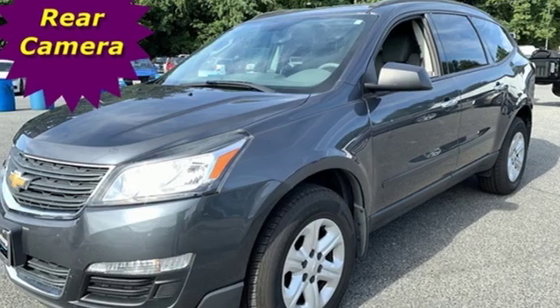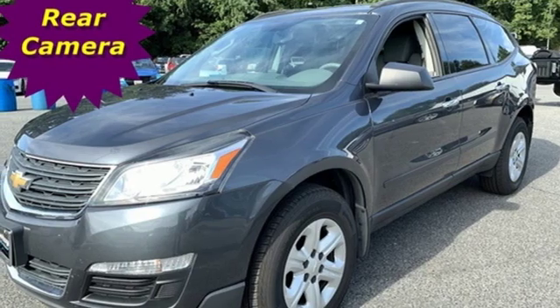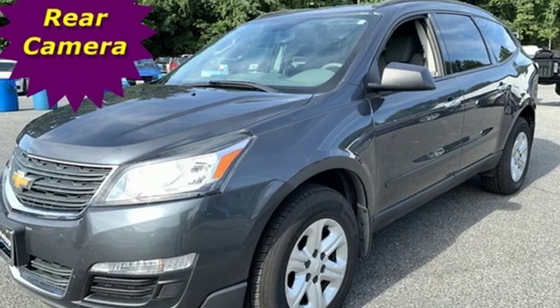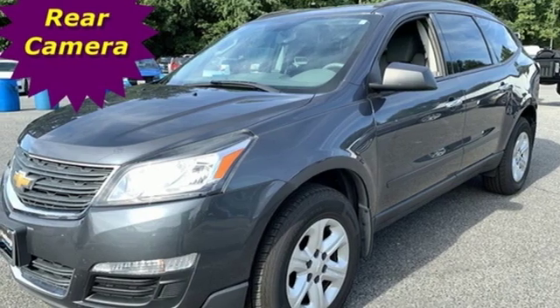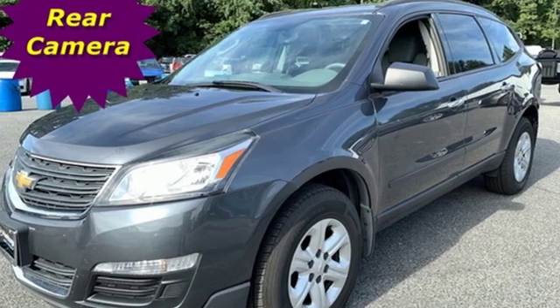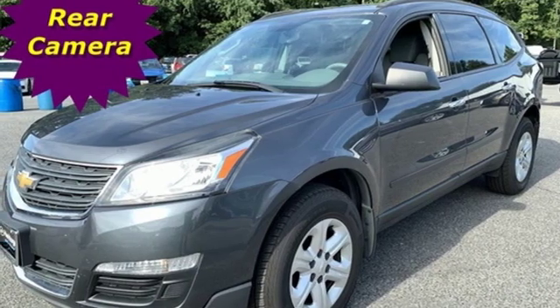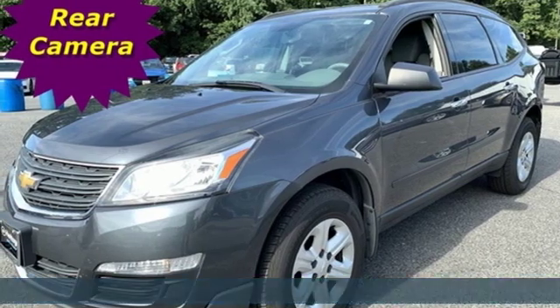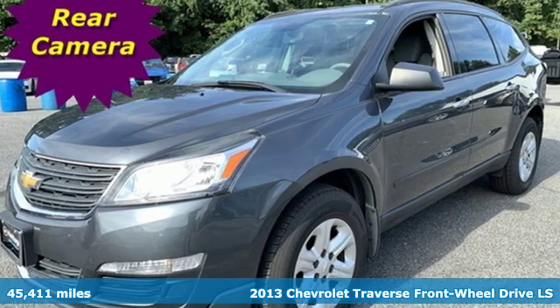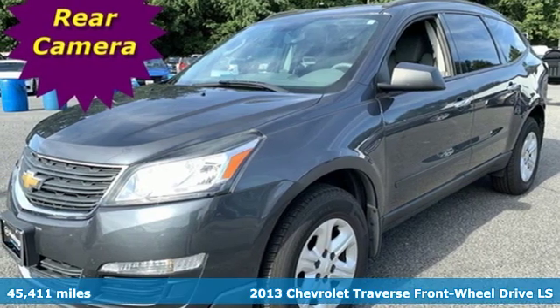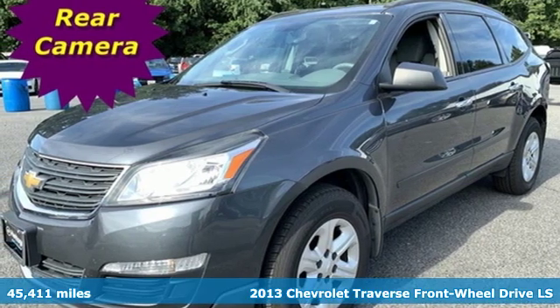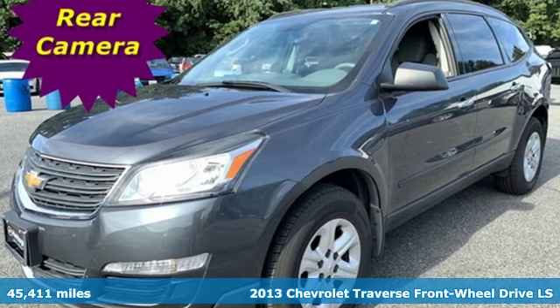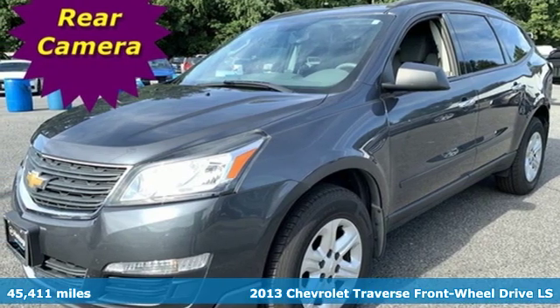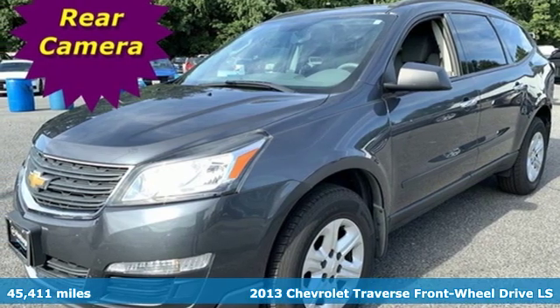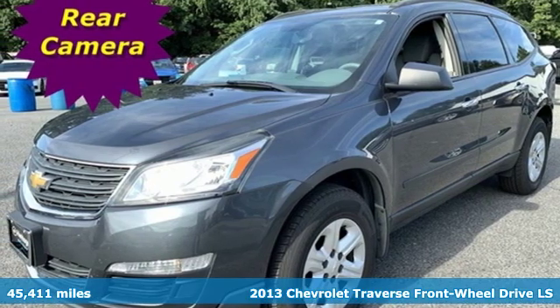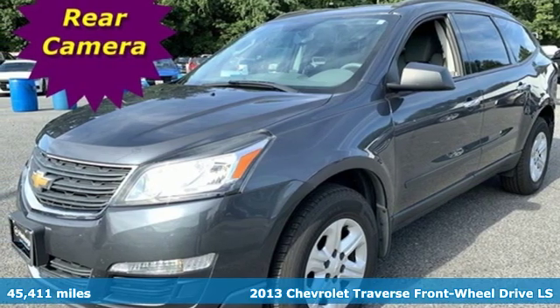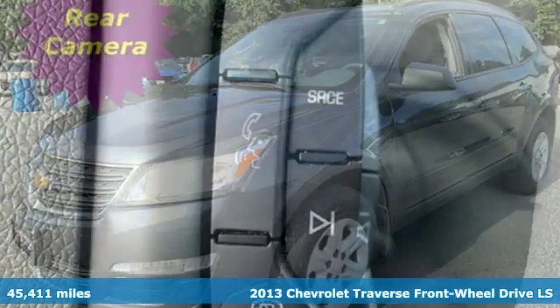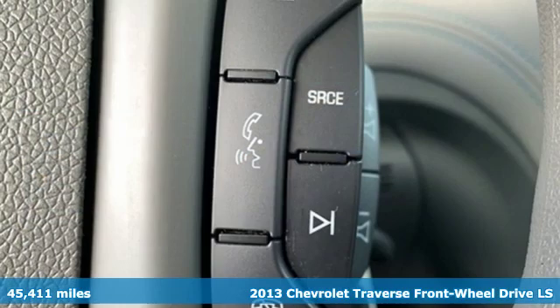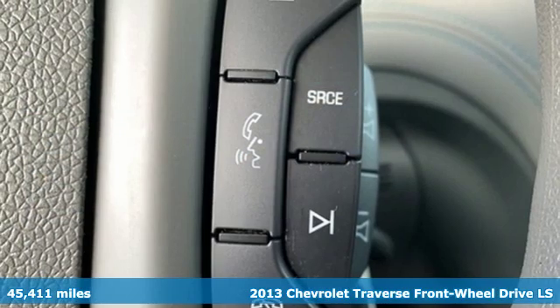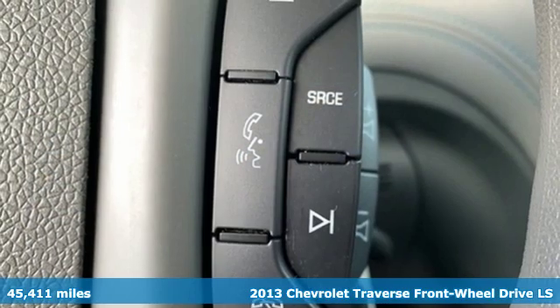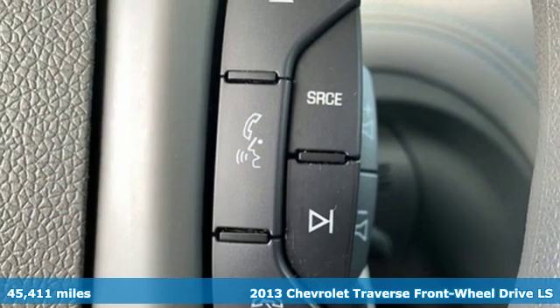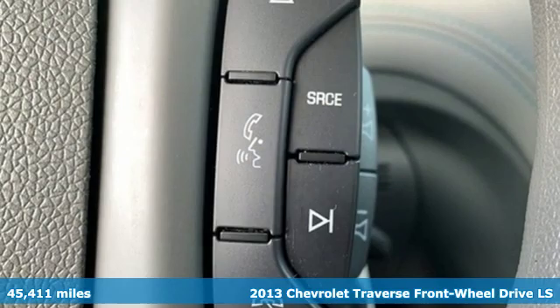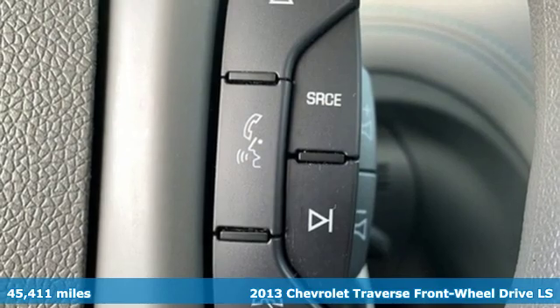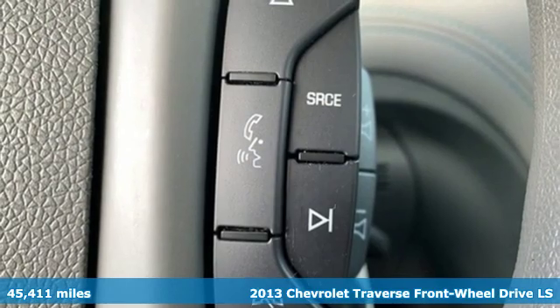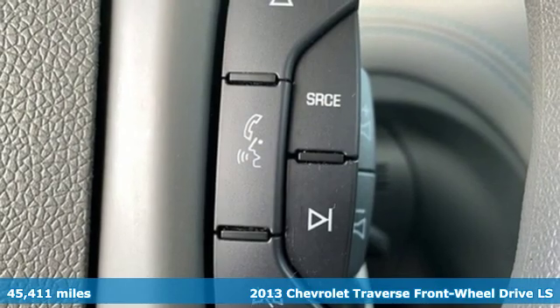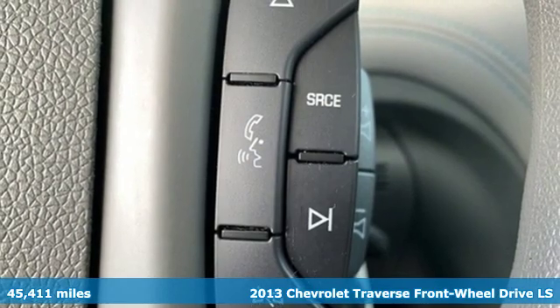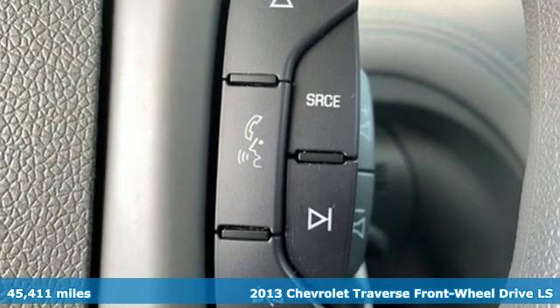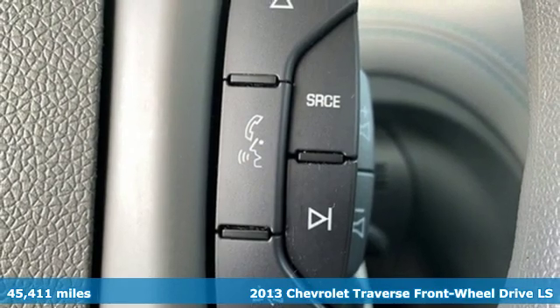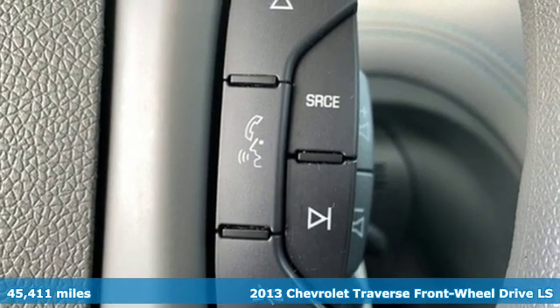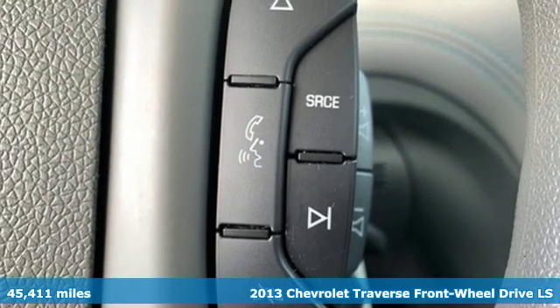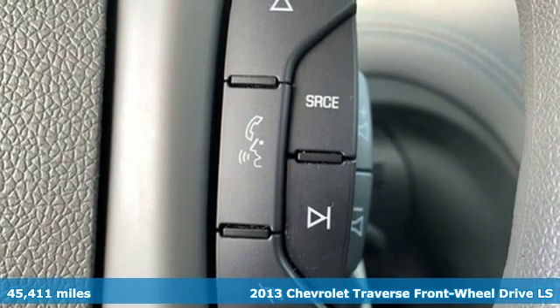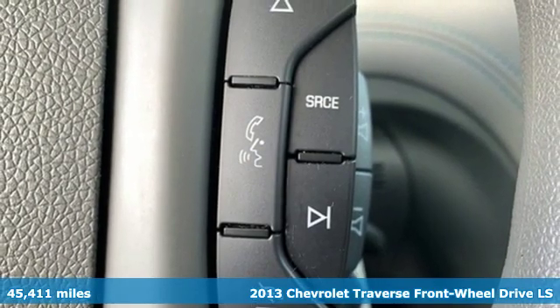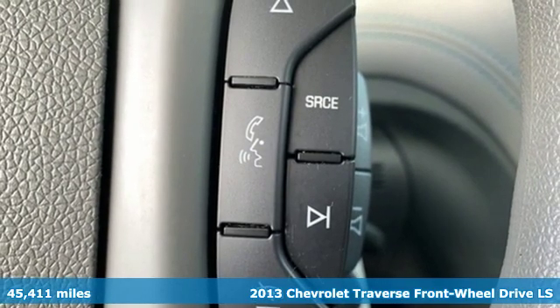Here's a 2013 Chevrolet Traverse. Style, space and amenities. This is everything but compromise.